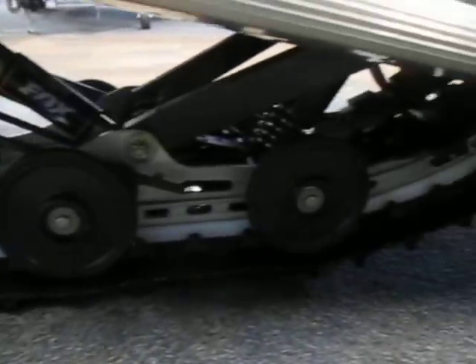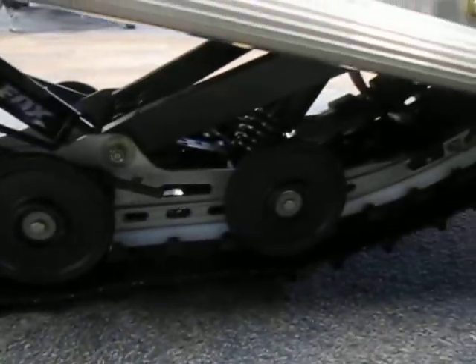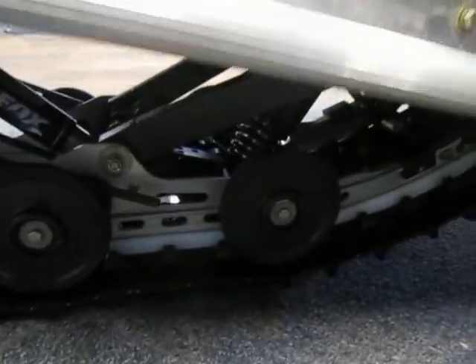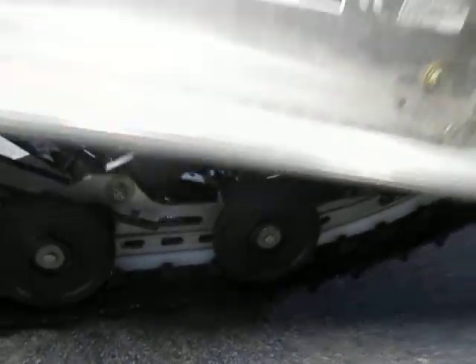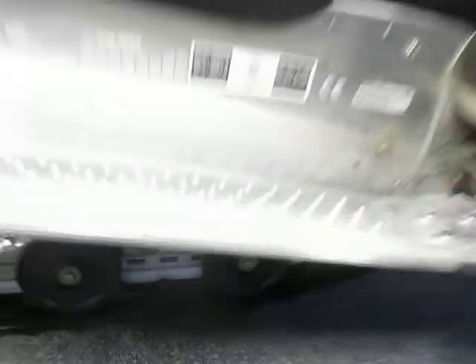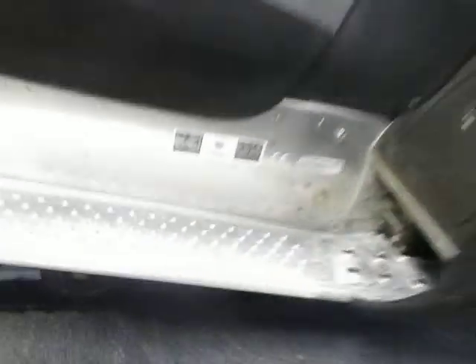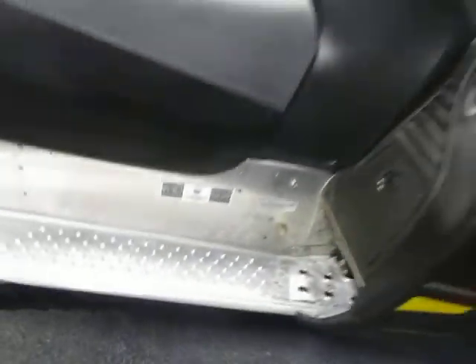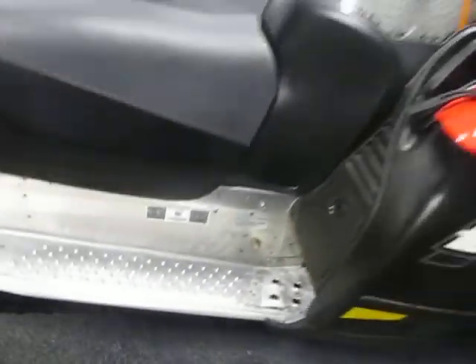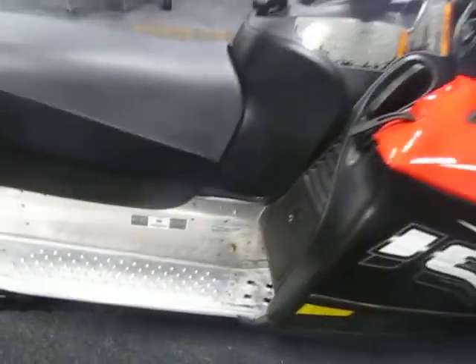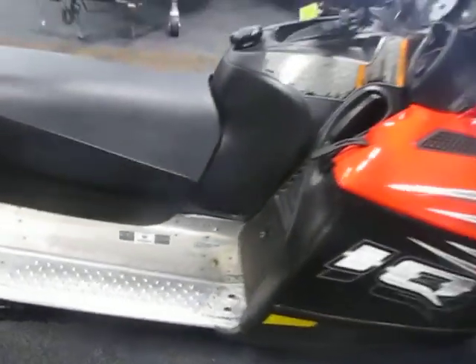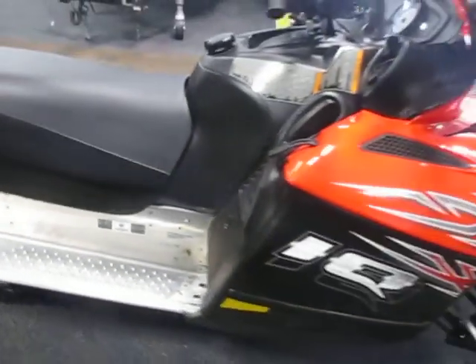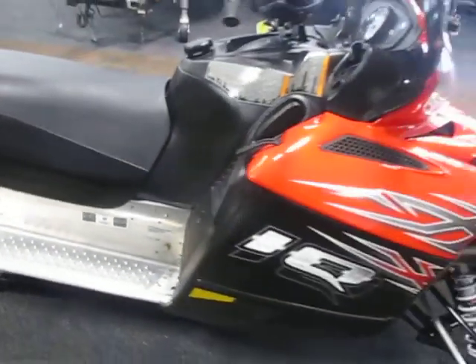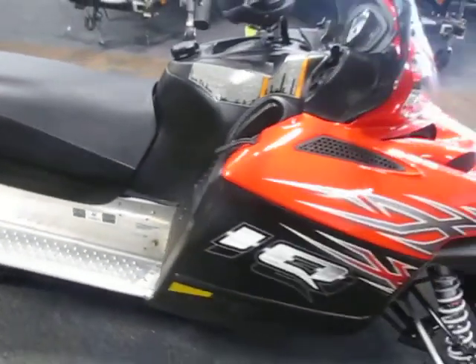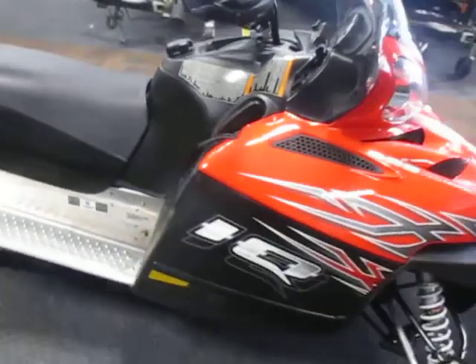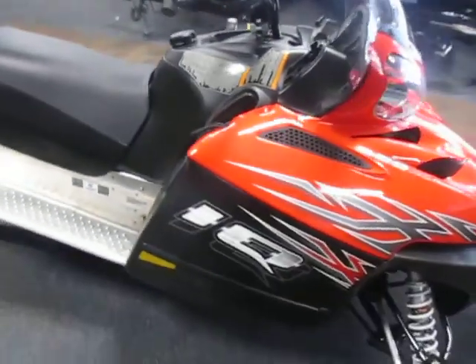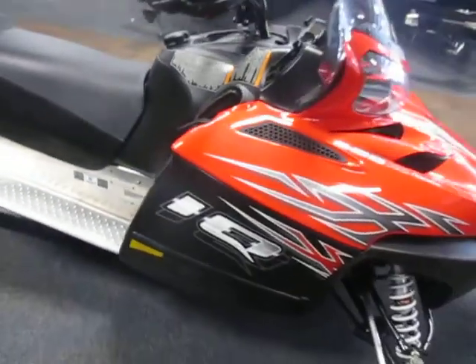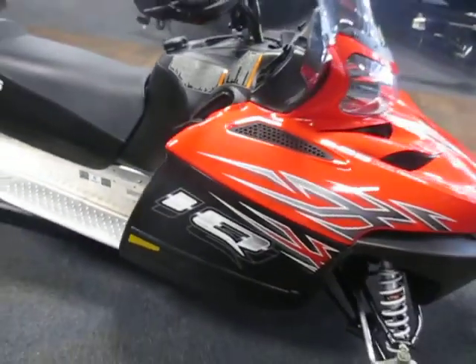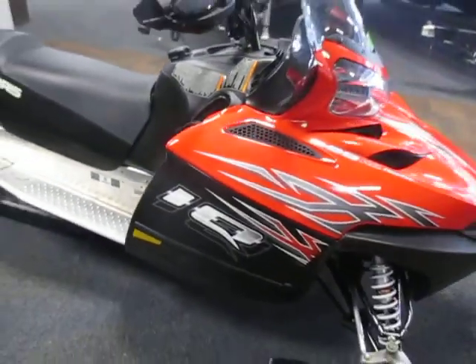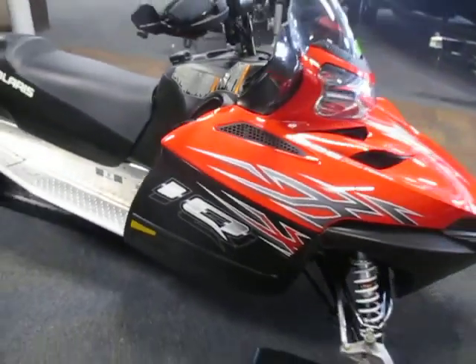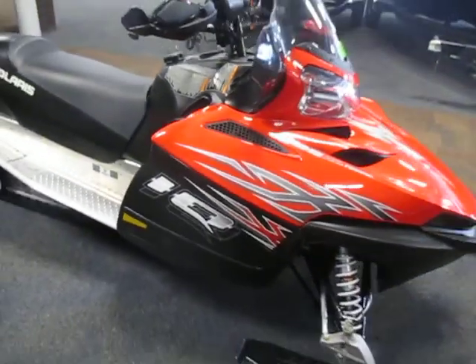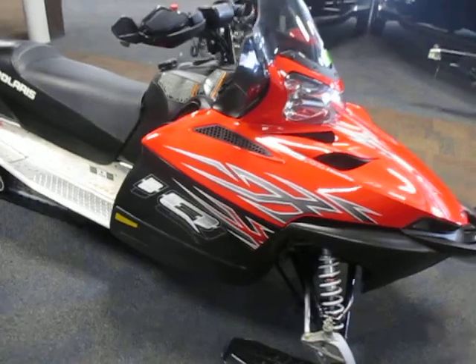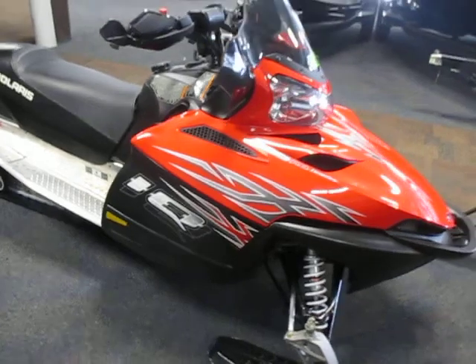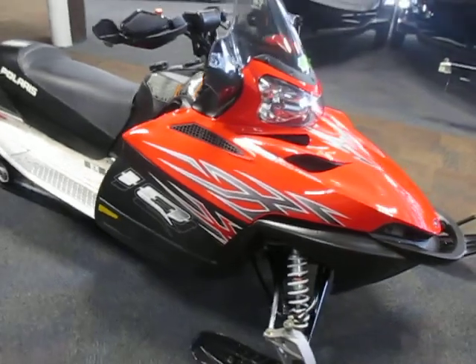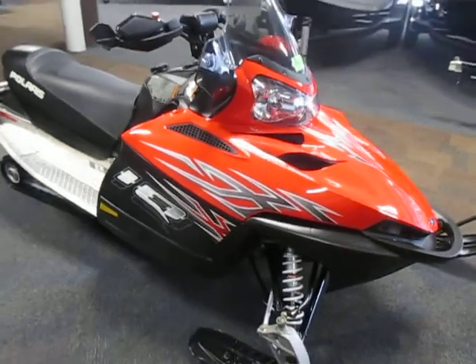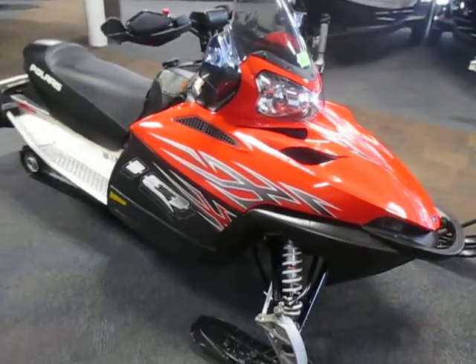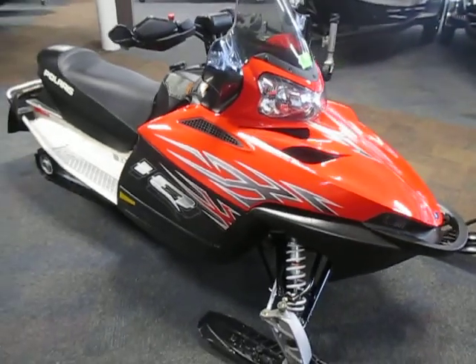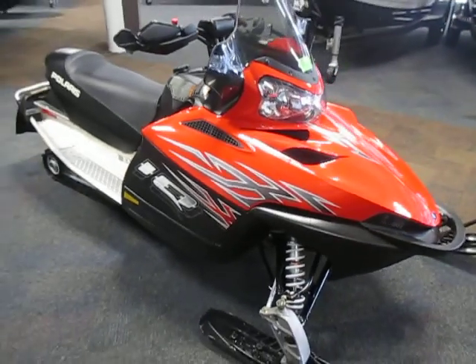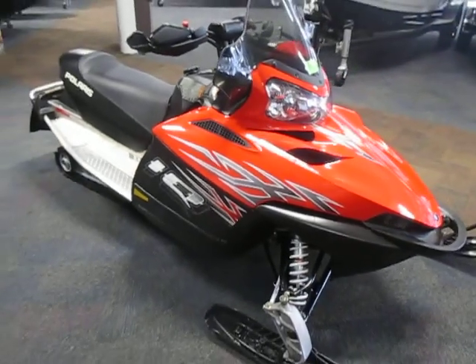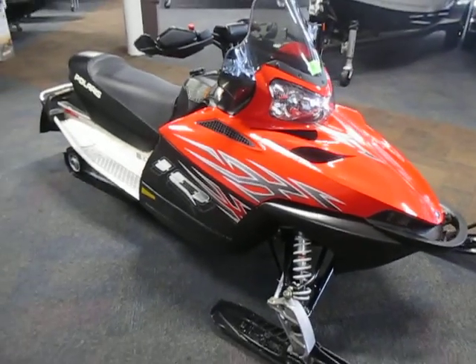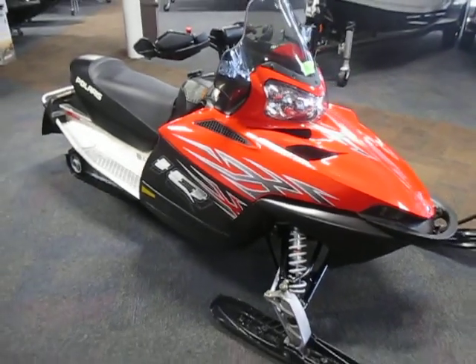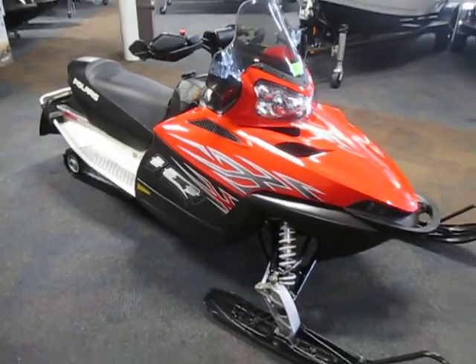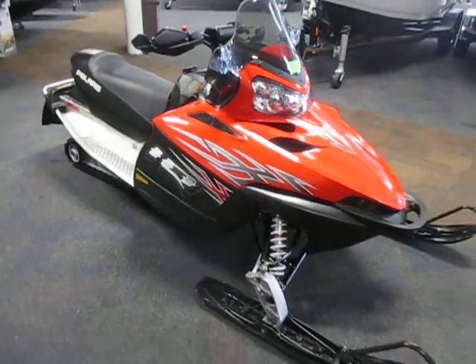So this is a 2007 Polaris 600iQ HO CleanFire with CFI.